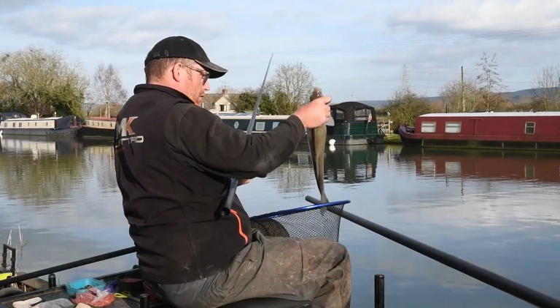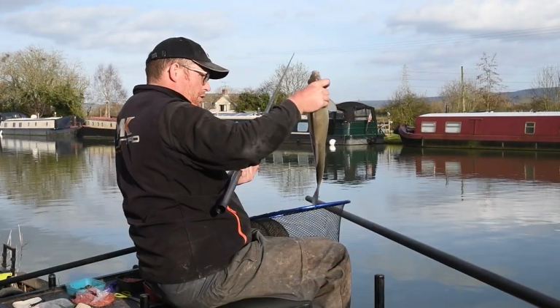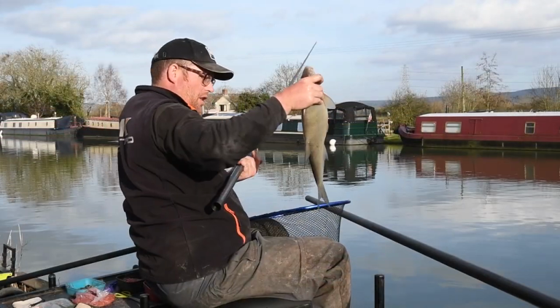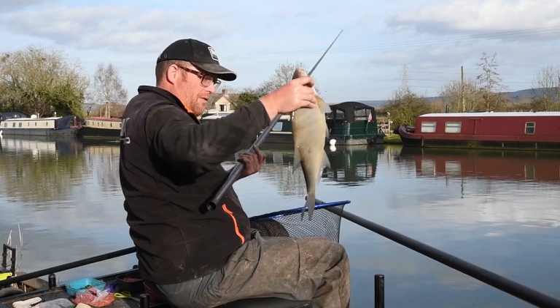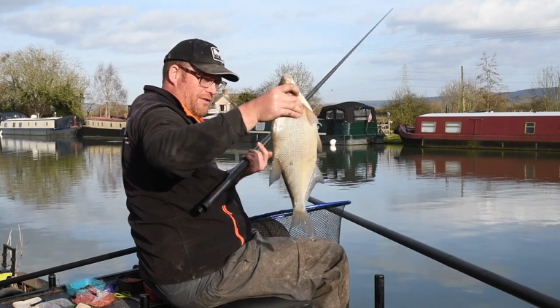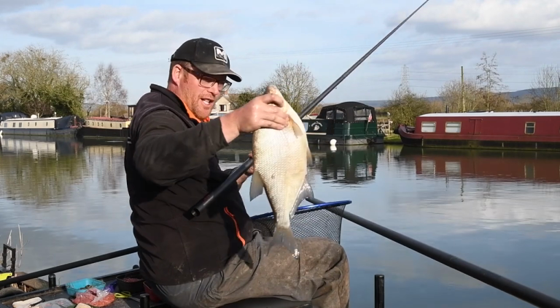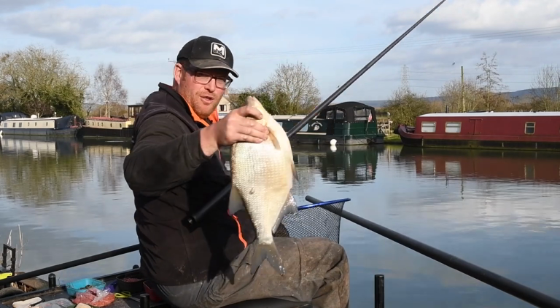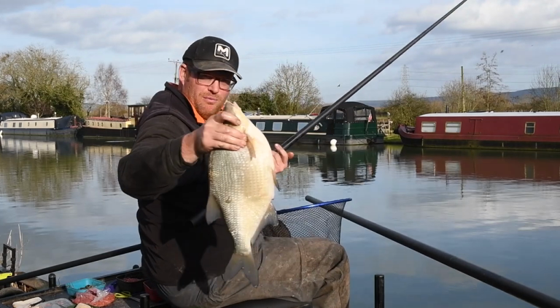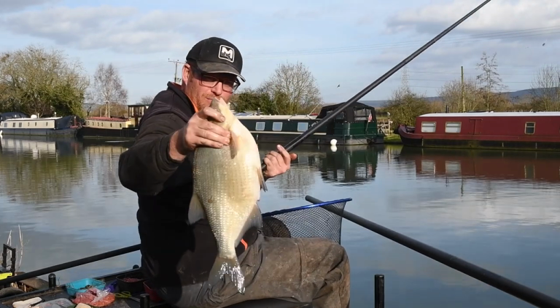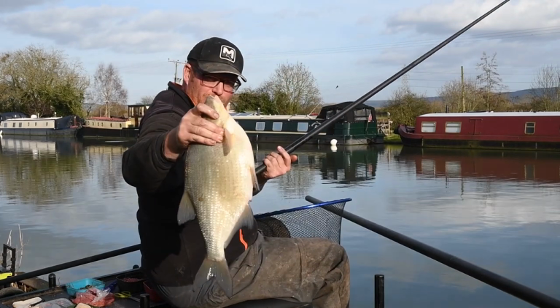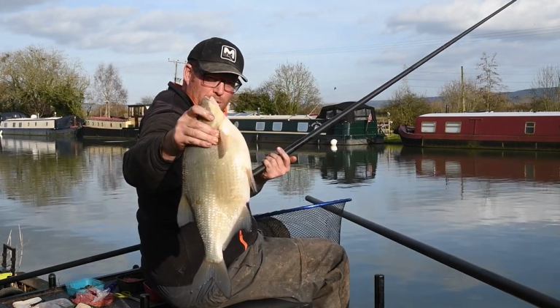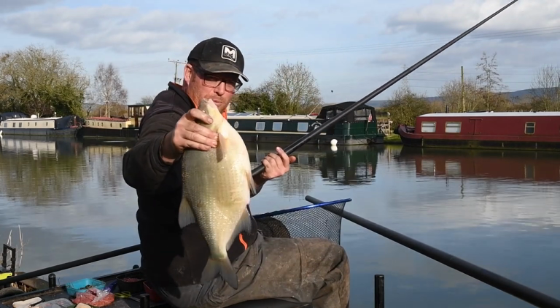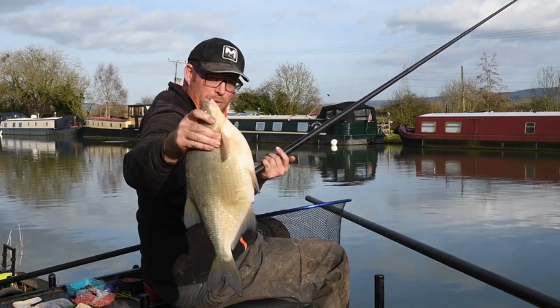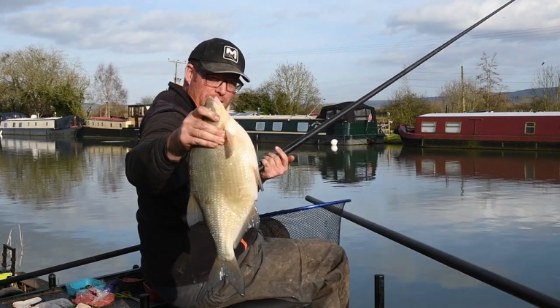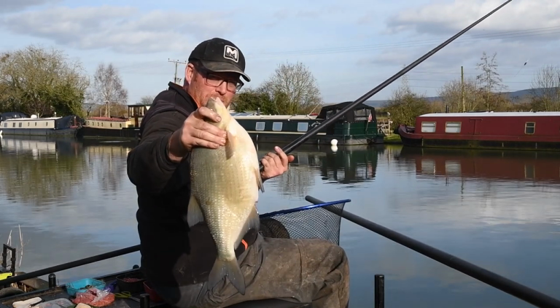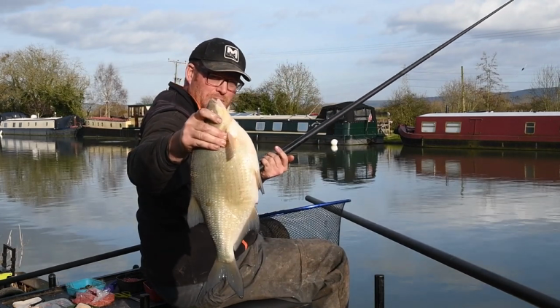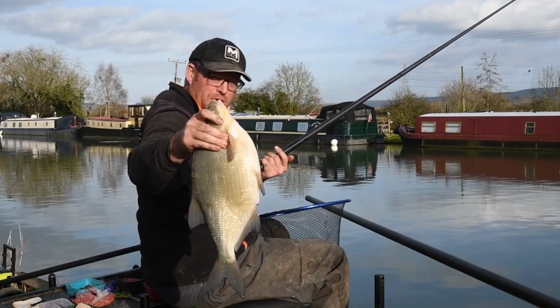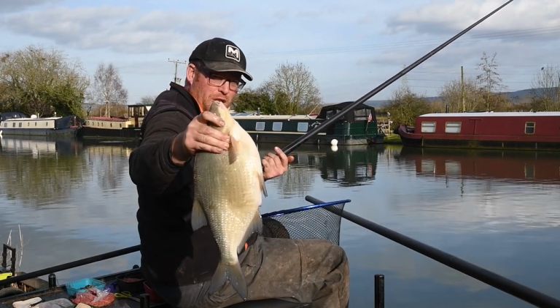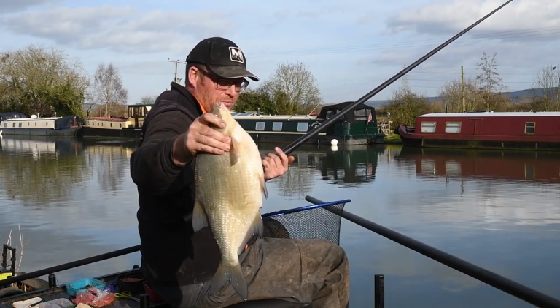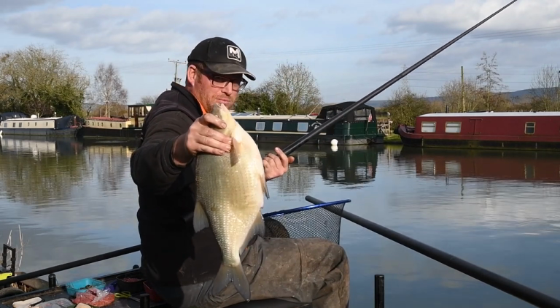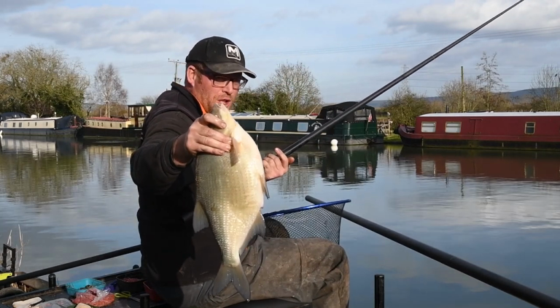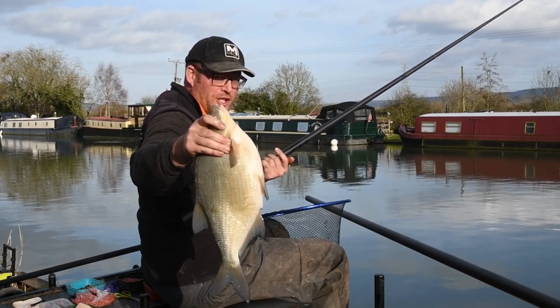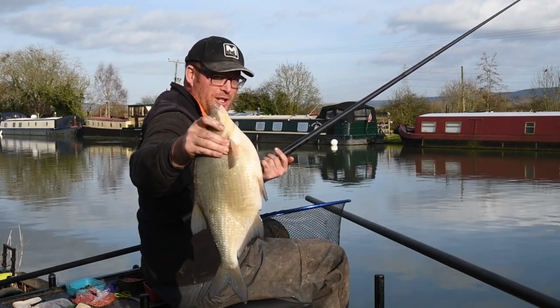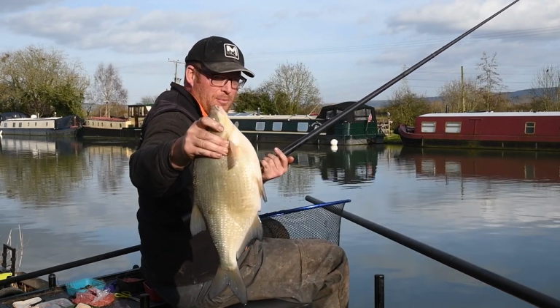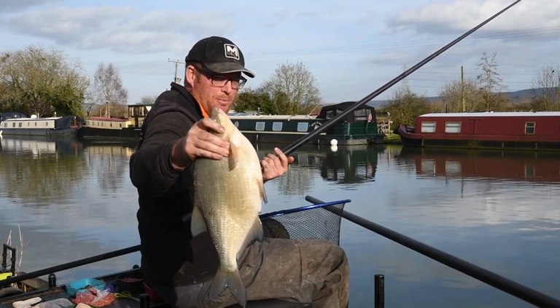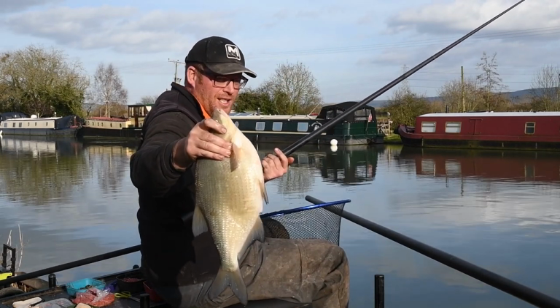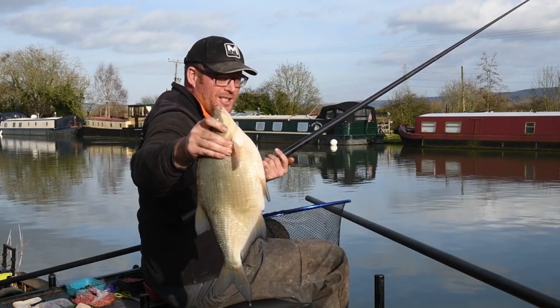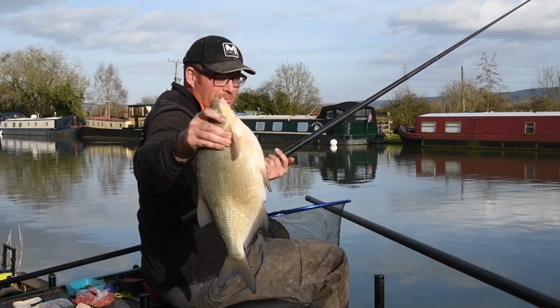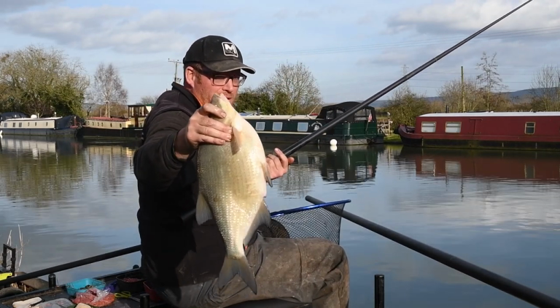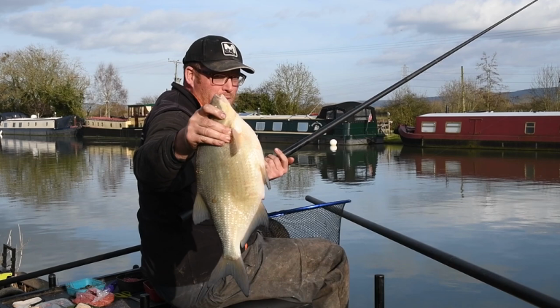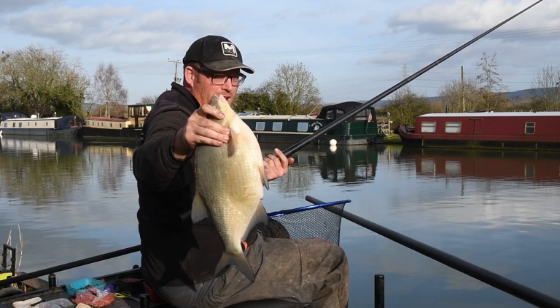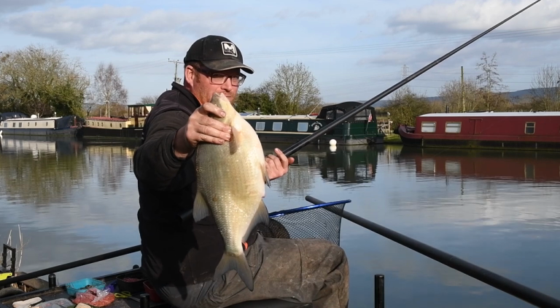What a lovely fish — a proper bream! Don't underestimate pinkies; give them a go.